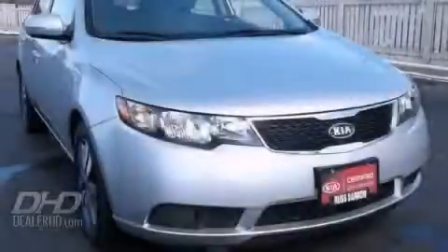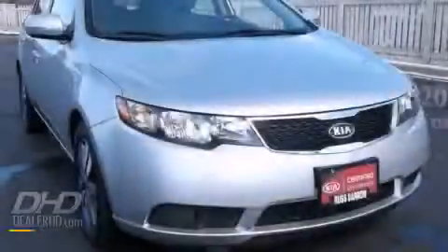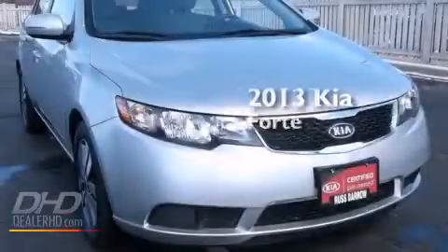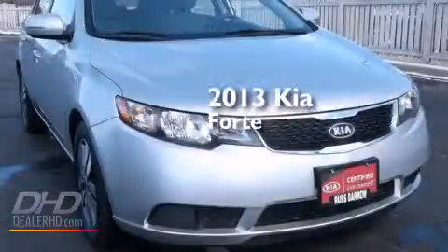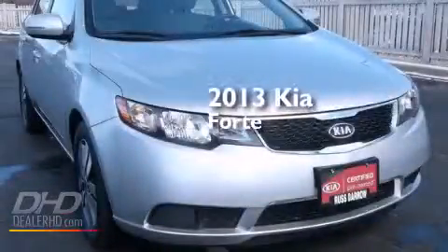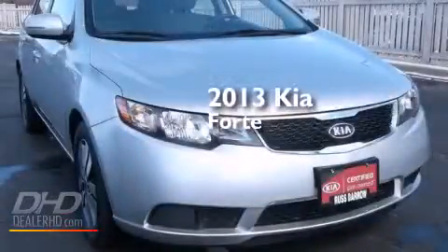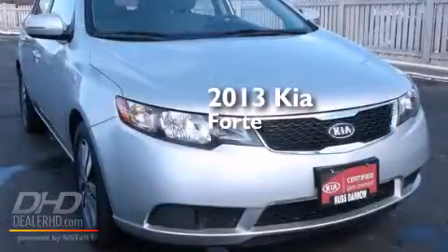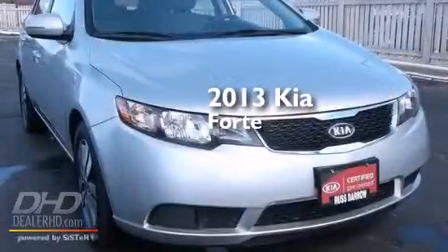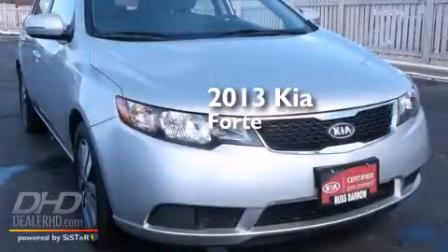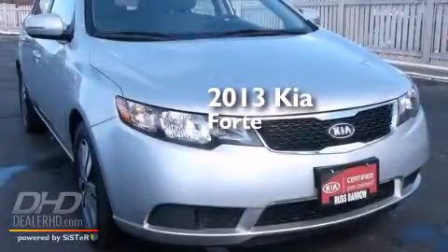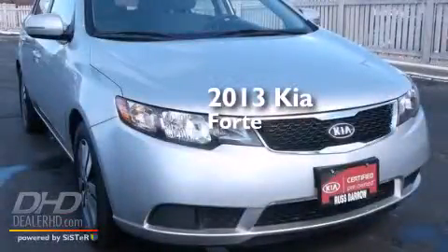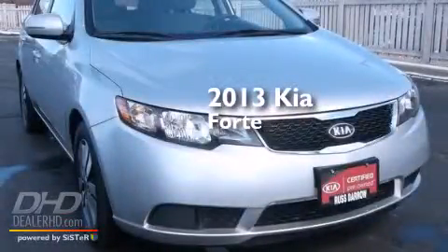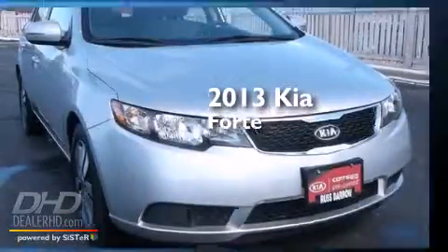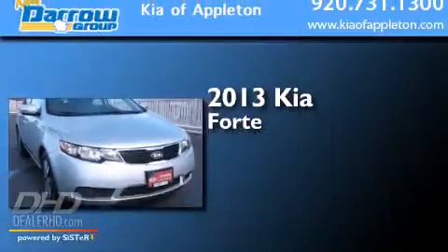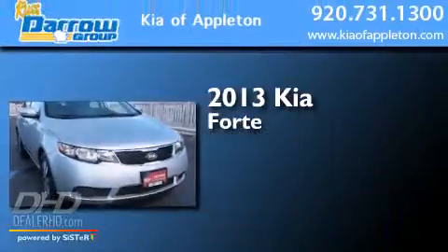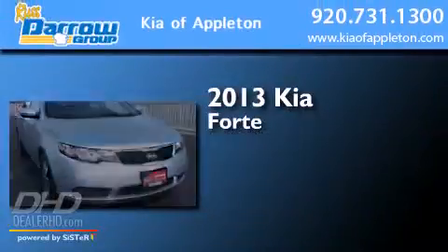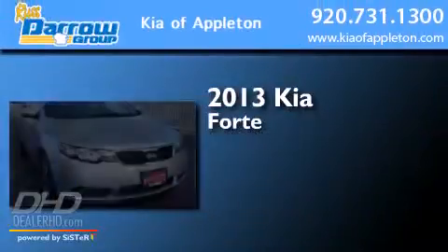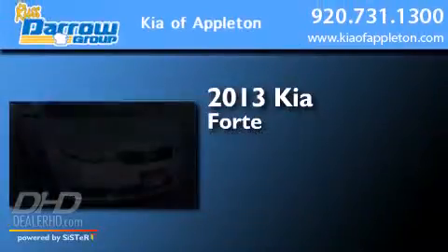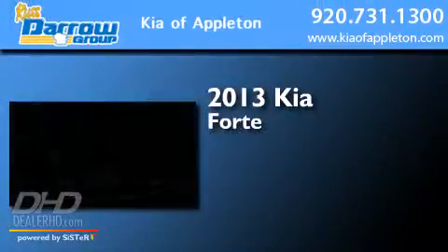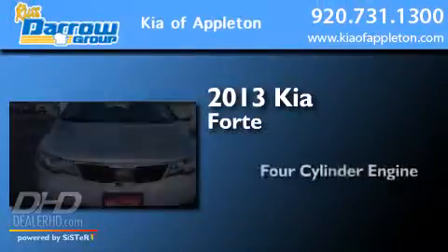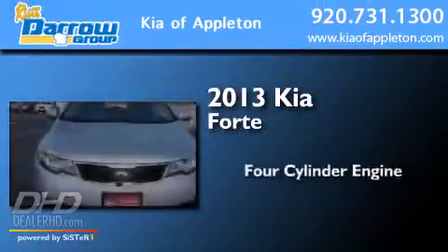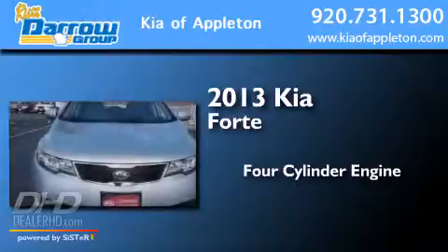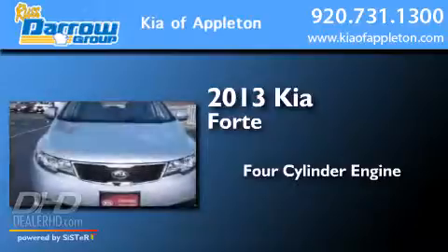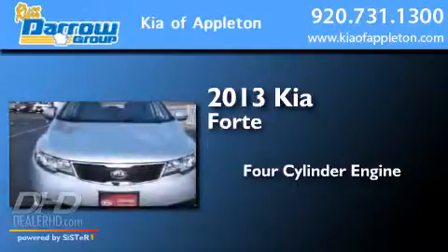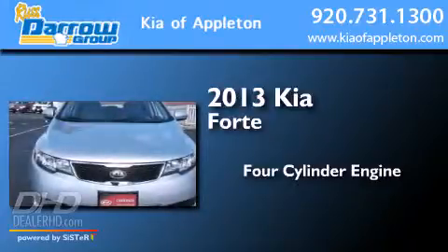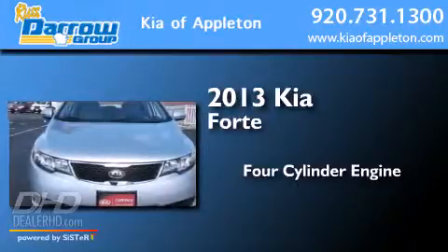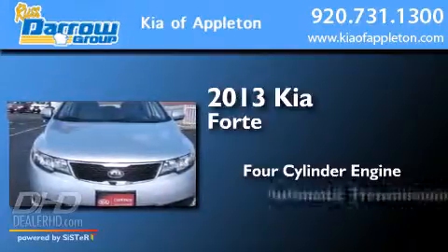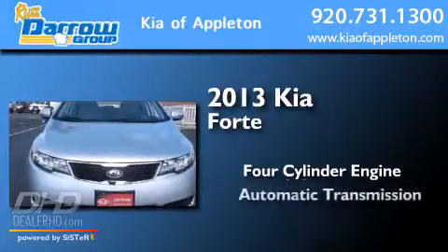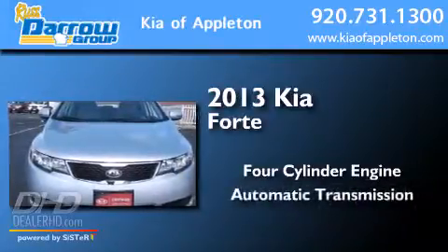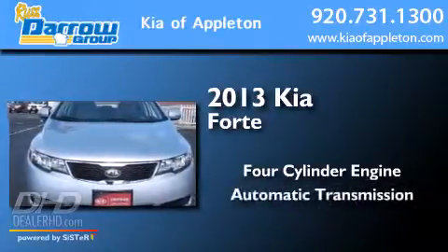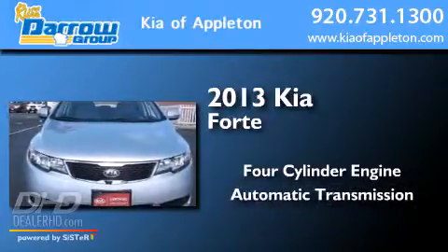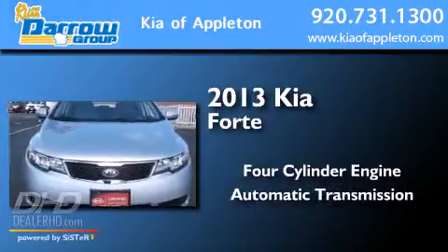This is a 2013 Kia Forte. It has a four-cylinder engine and an automatic transmission.